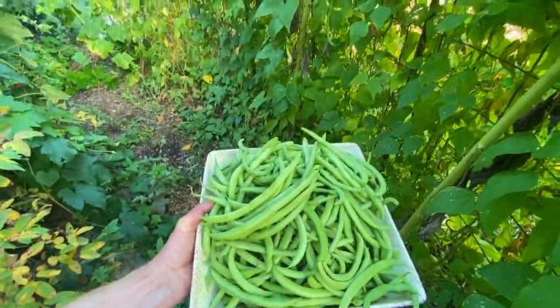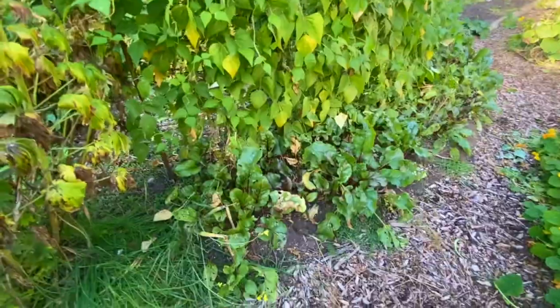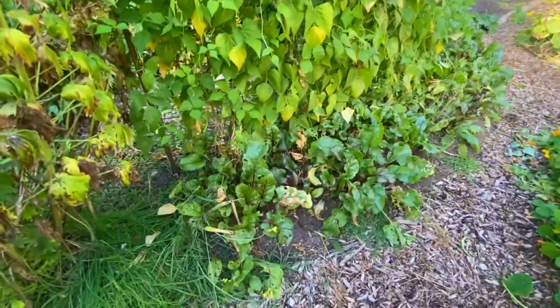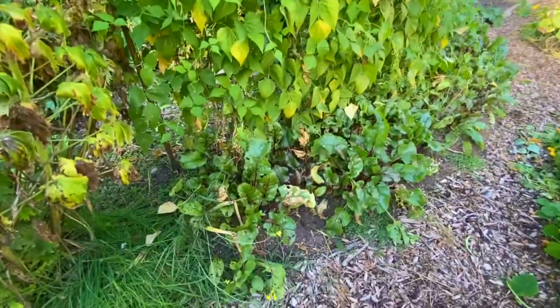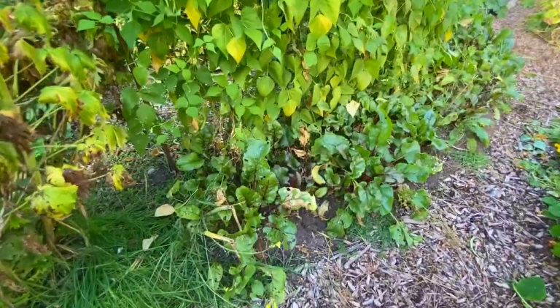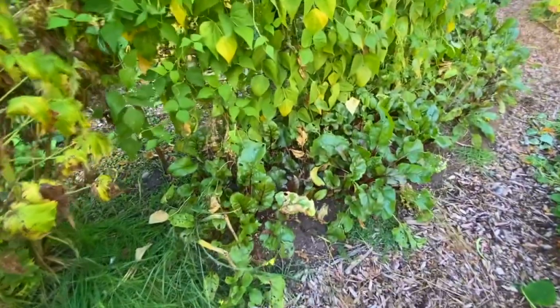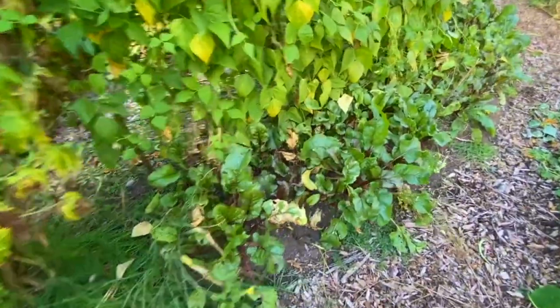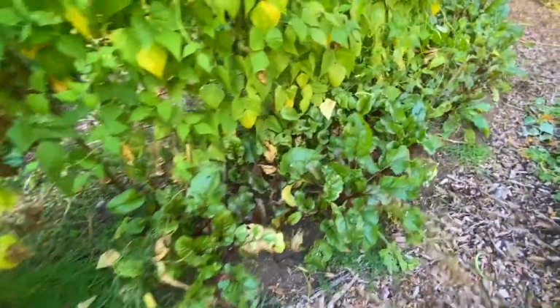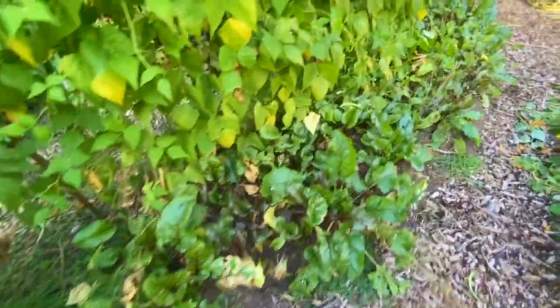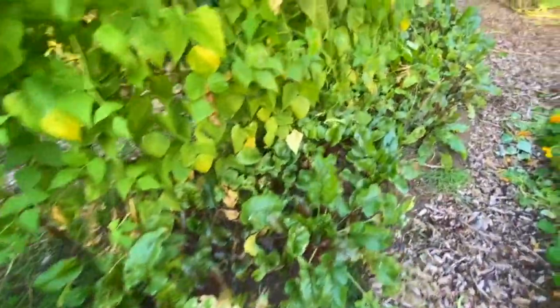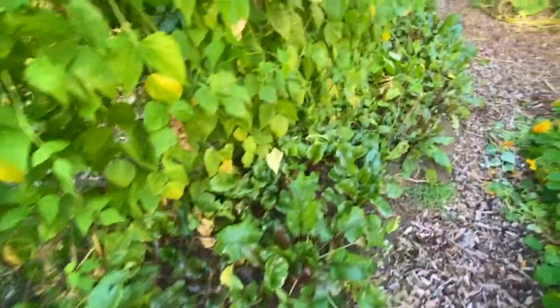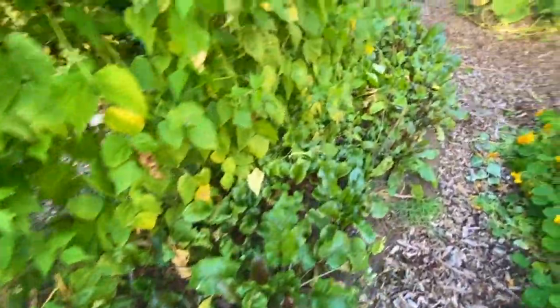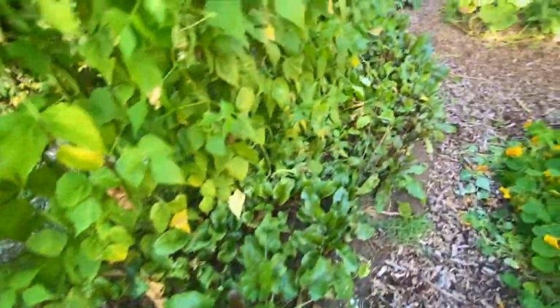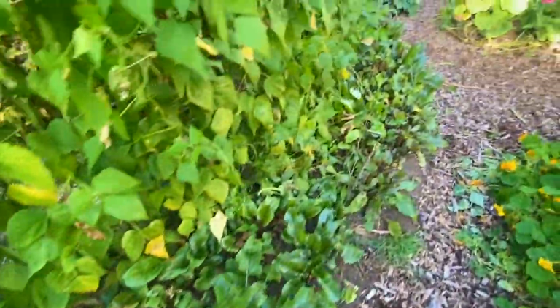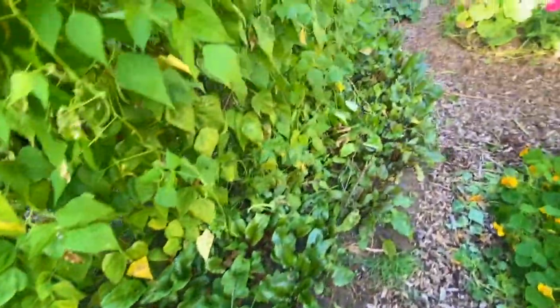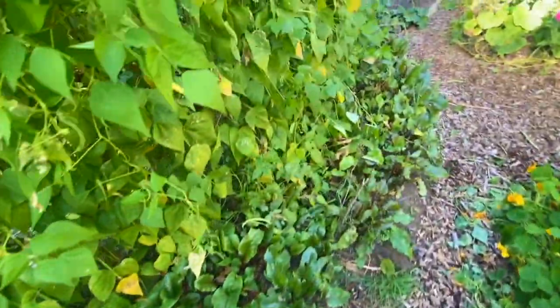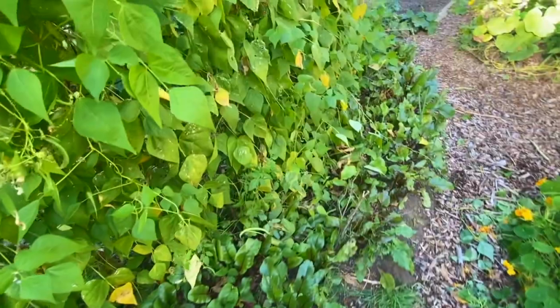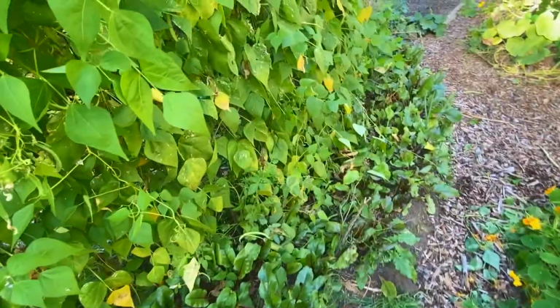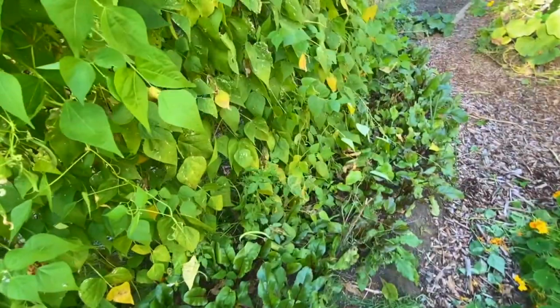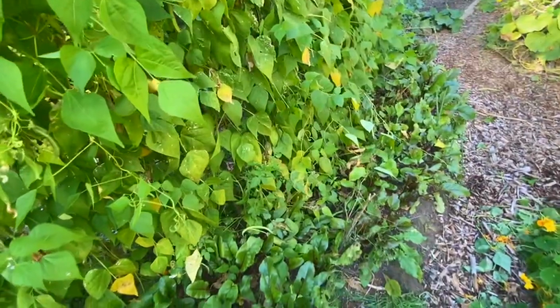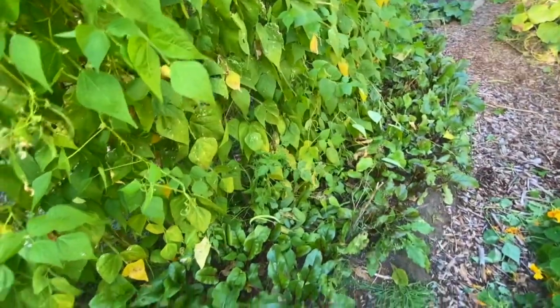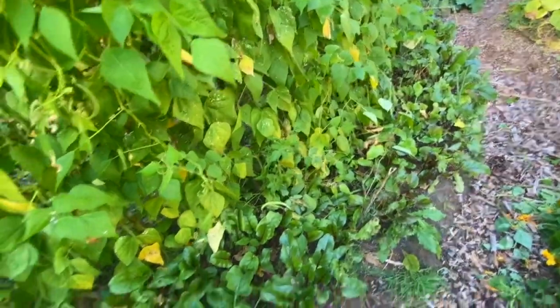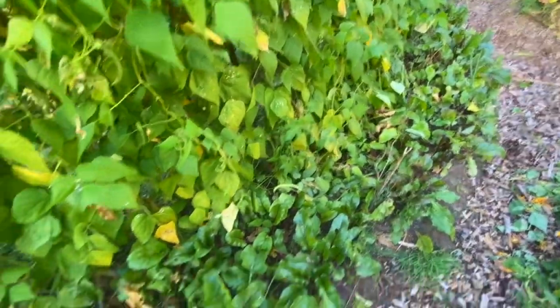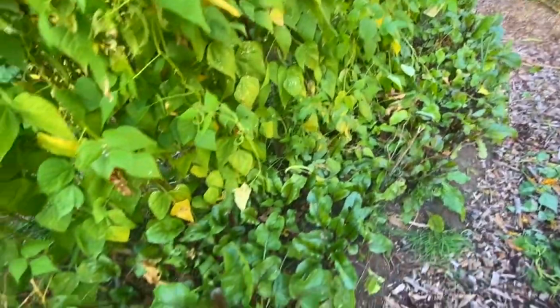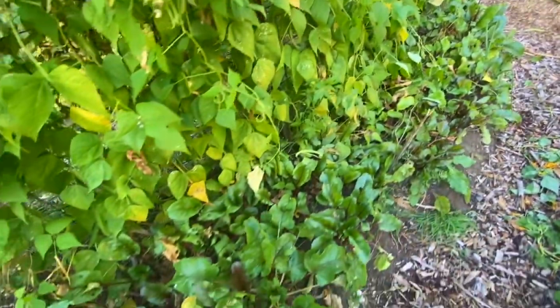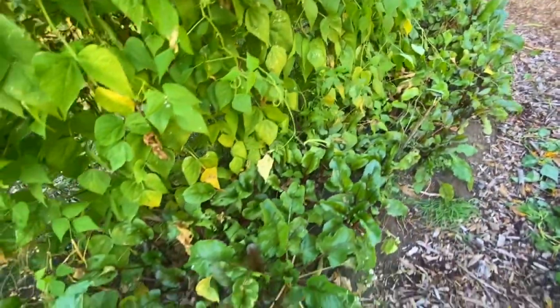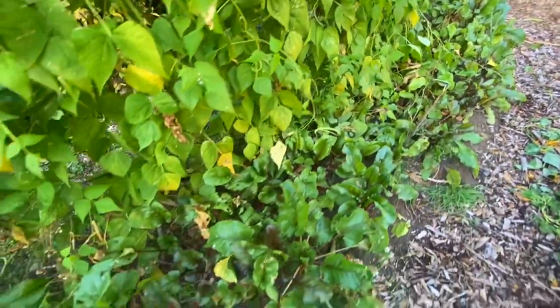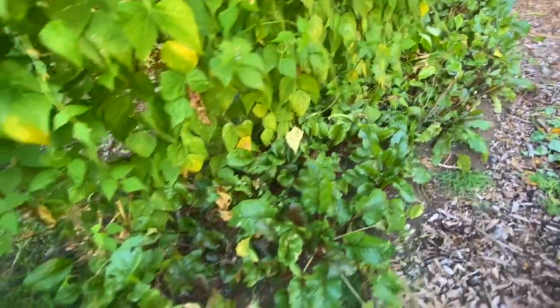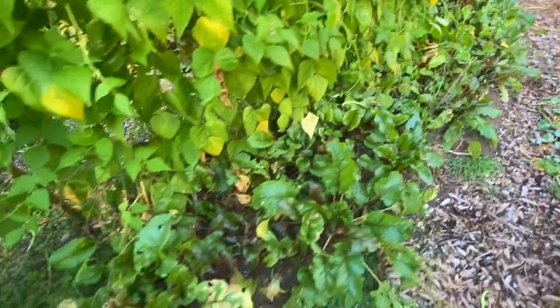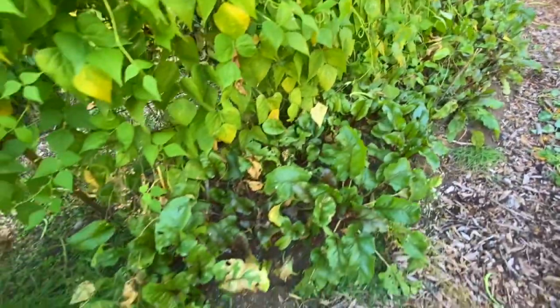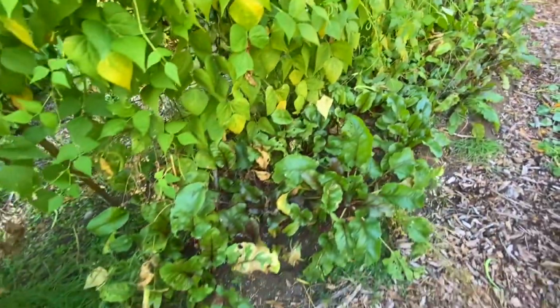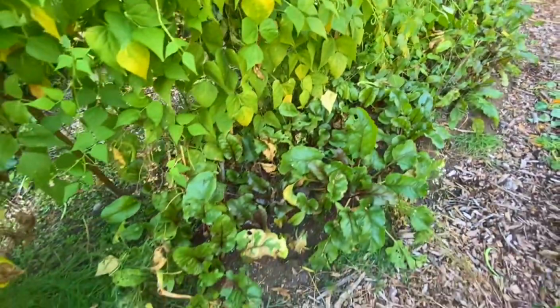Lots of nice beets in the front here. This will be a late harvesting — I'll leave them as long as they can go.